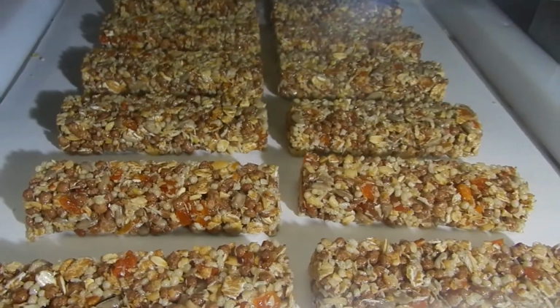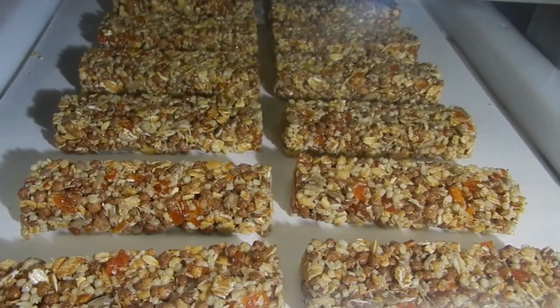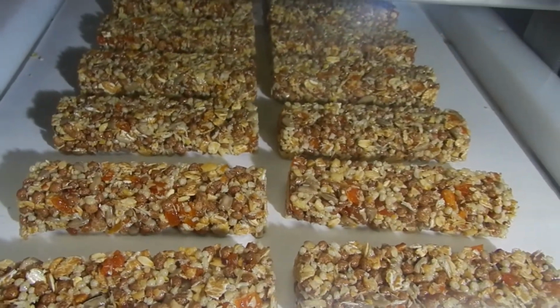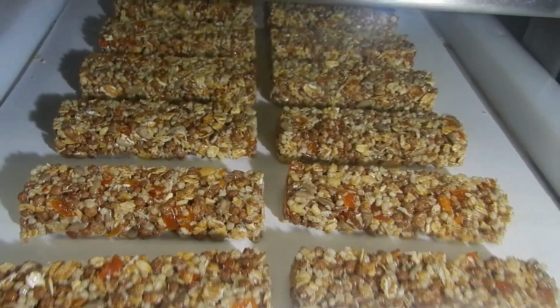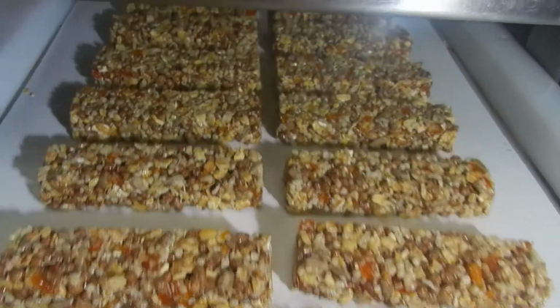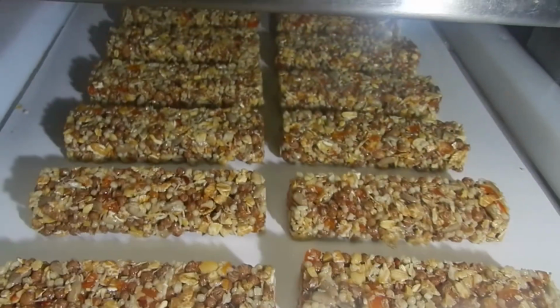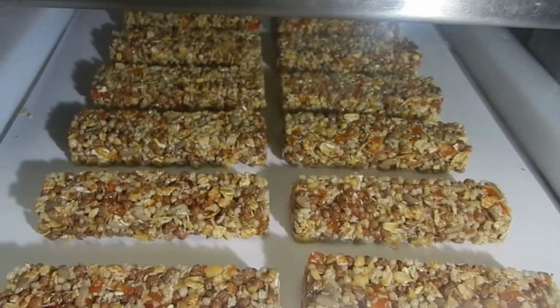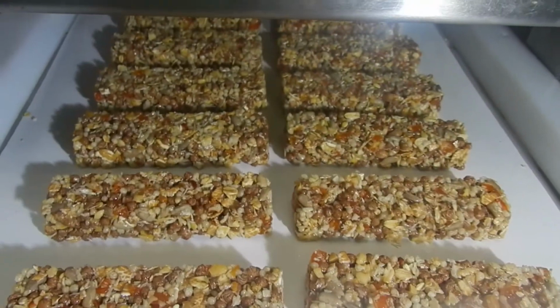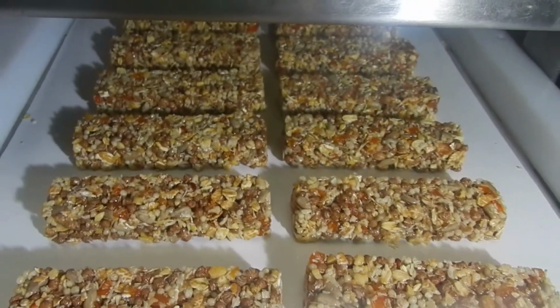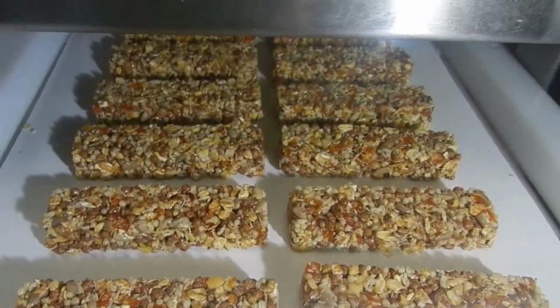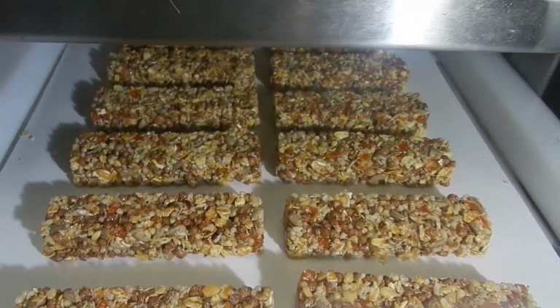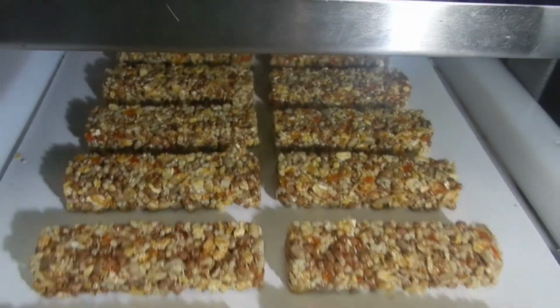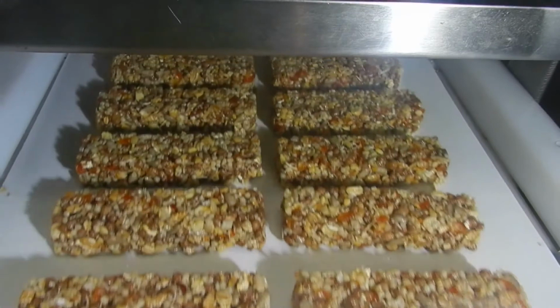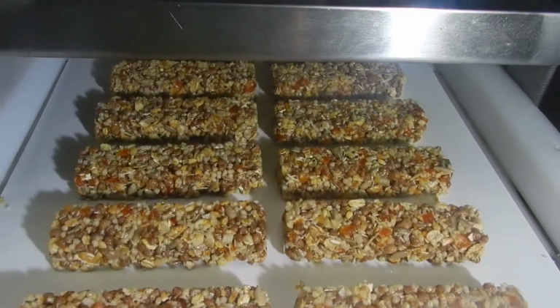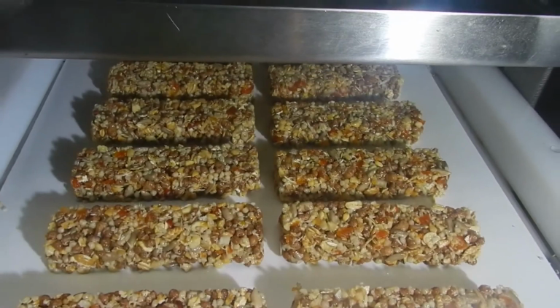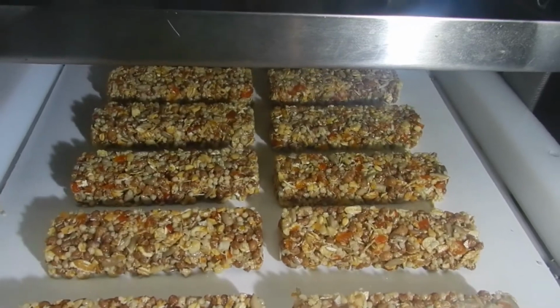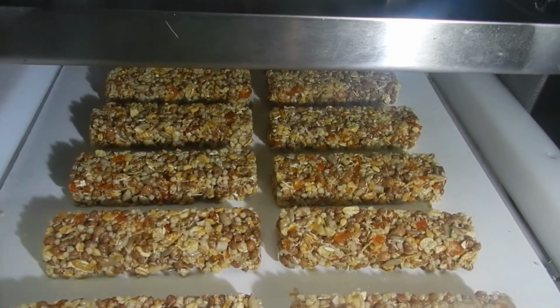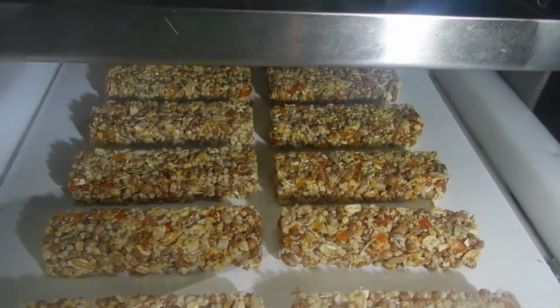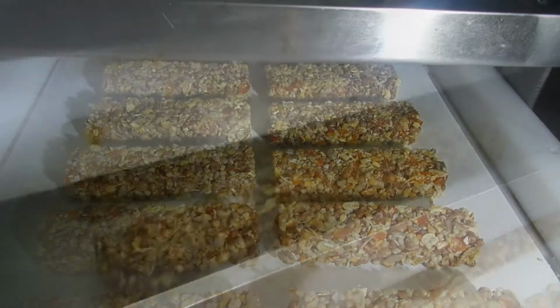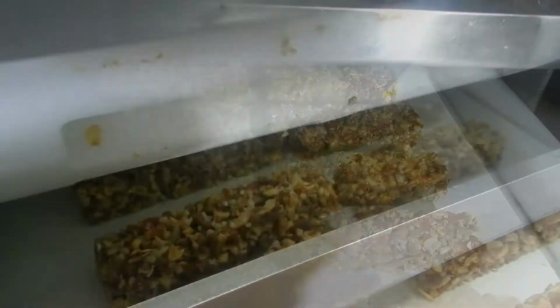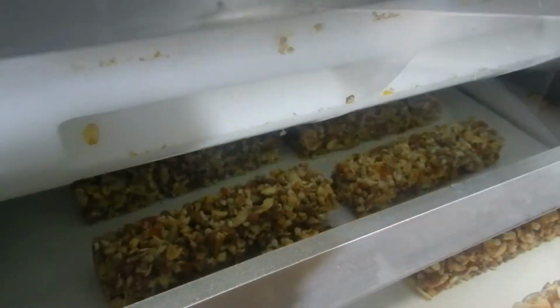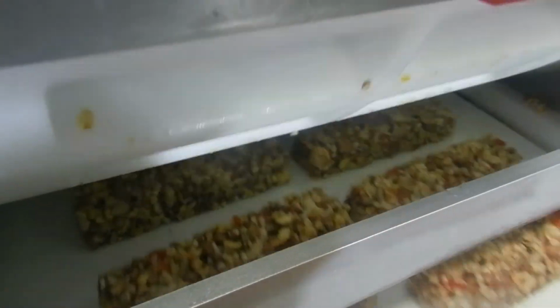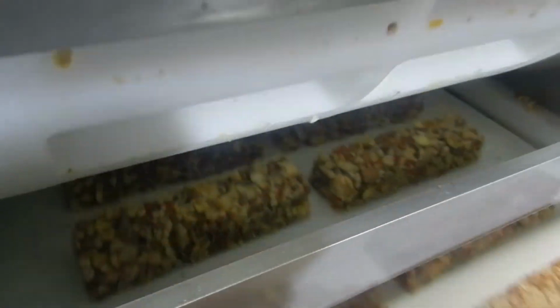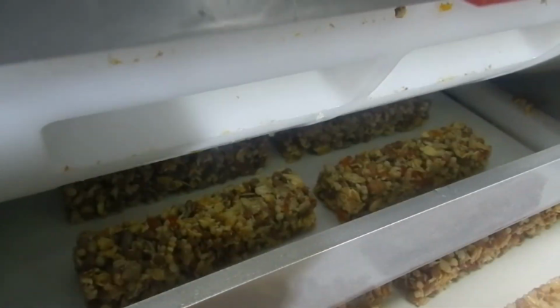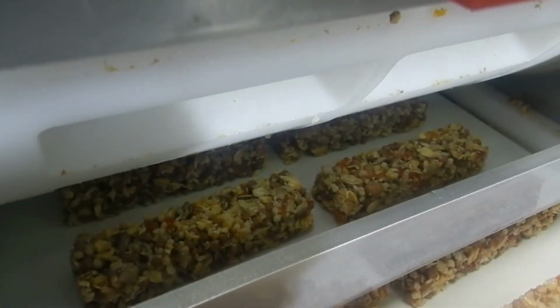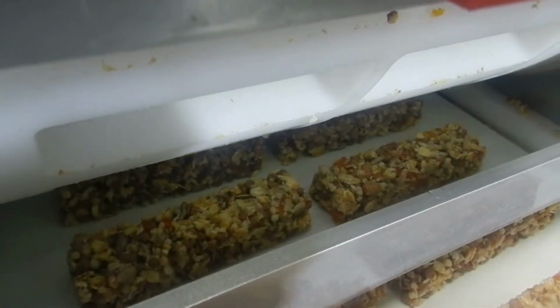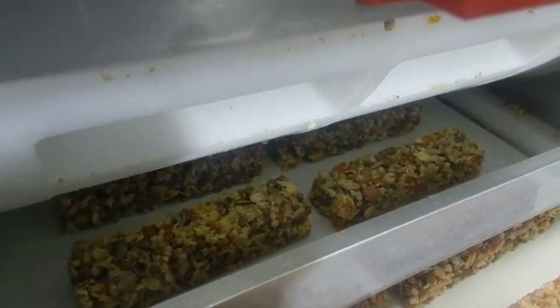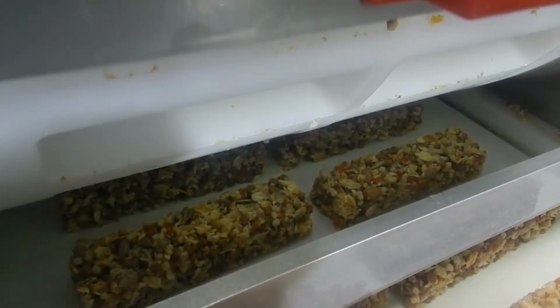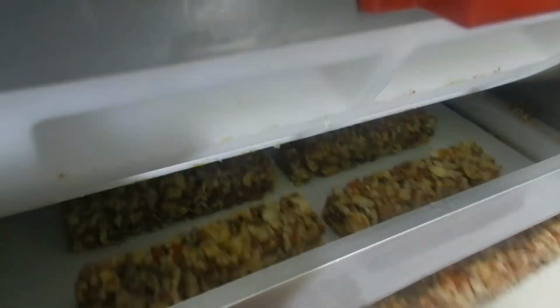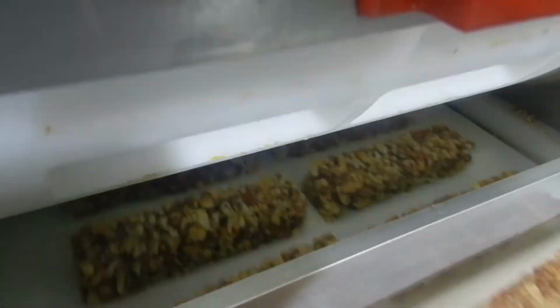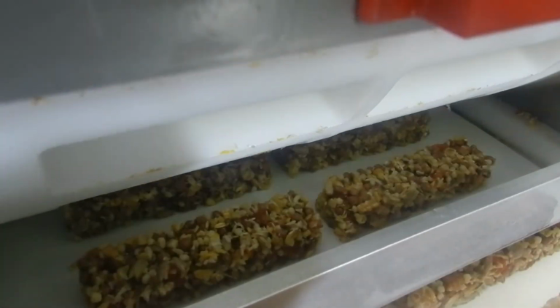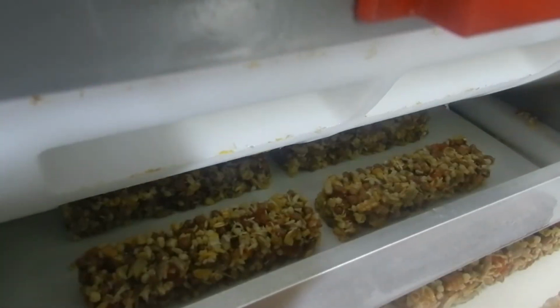Eat right, be healthy and choose Sweets Technologies from Shokalind Company.